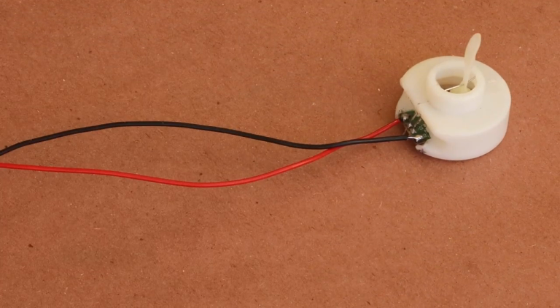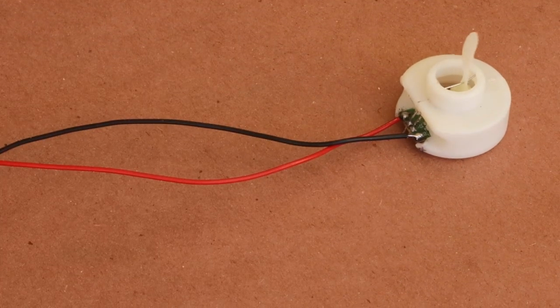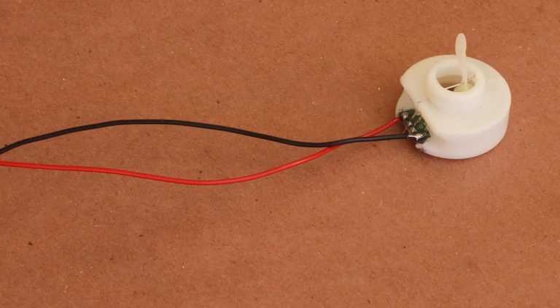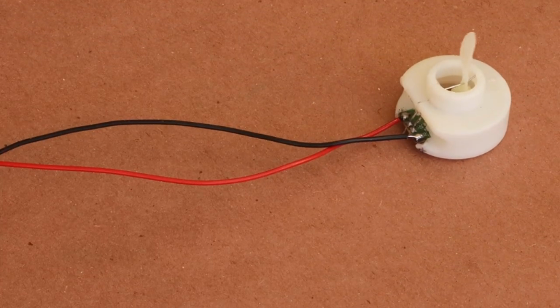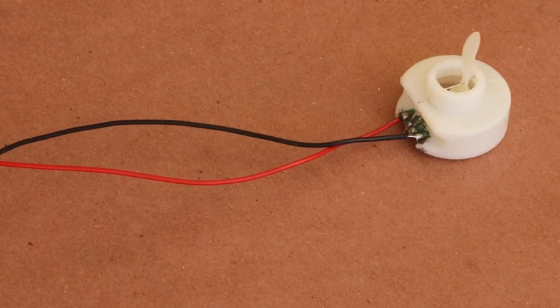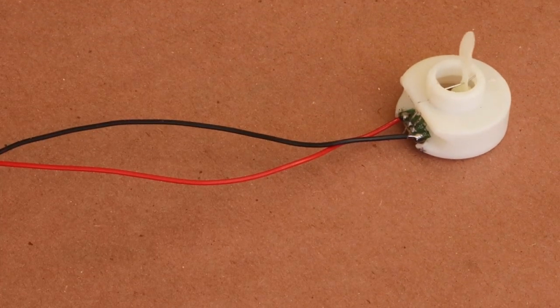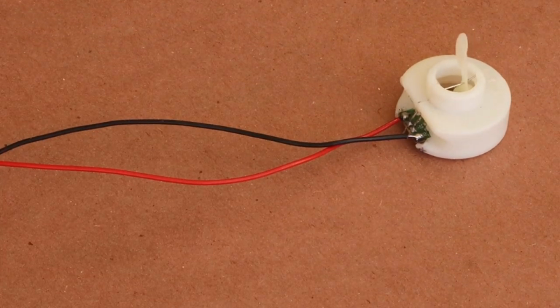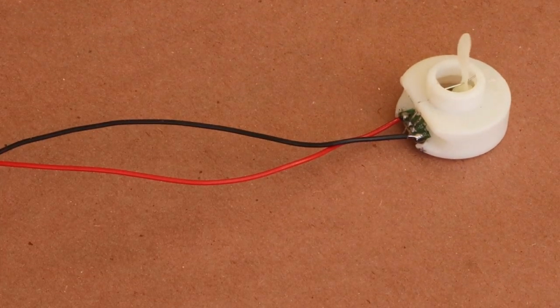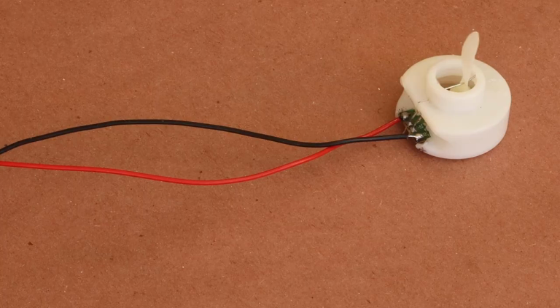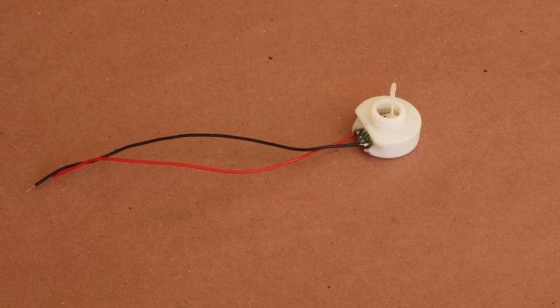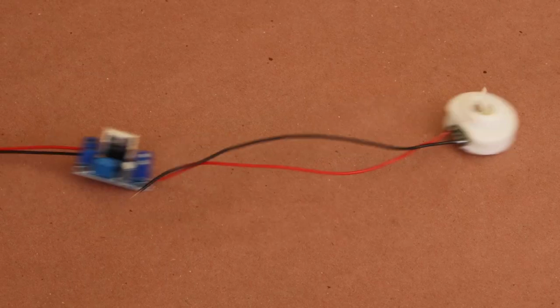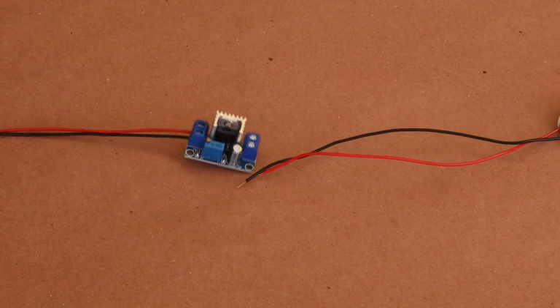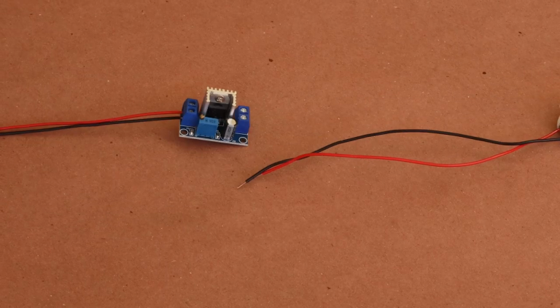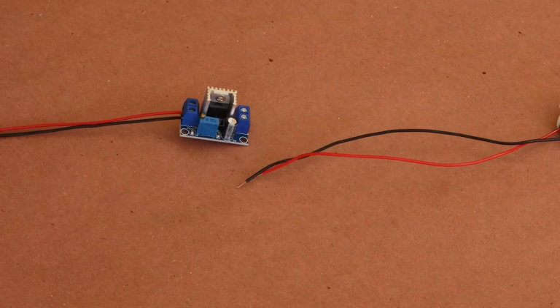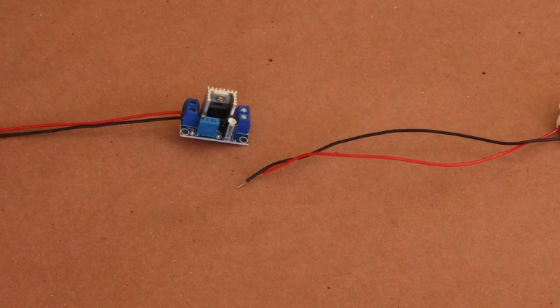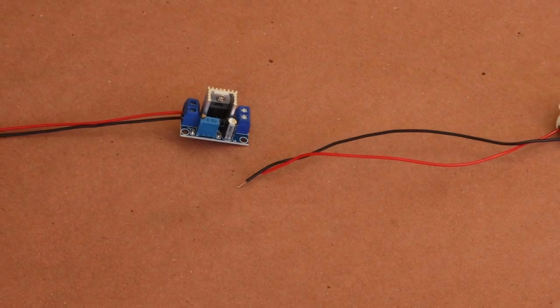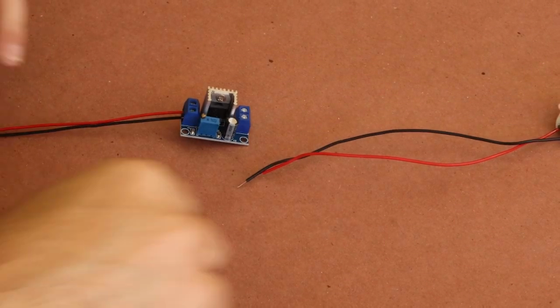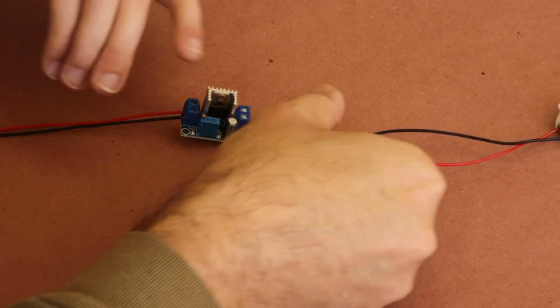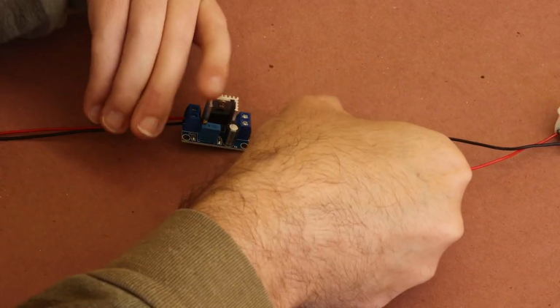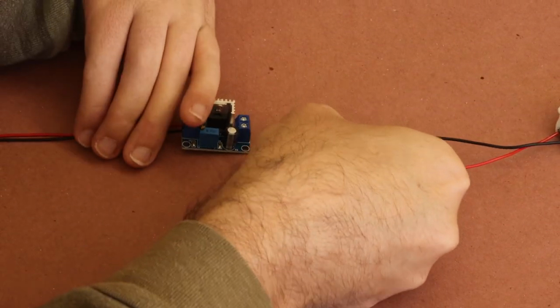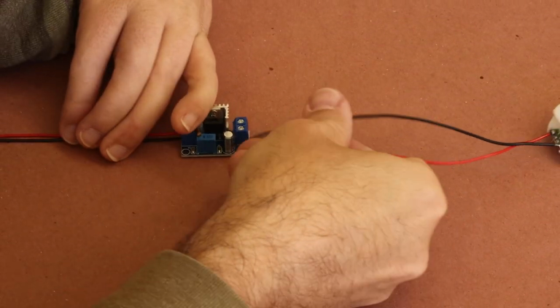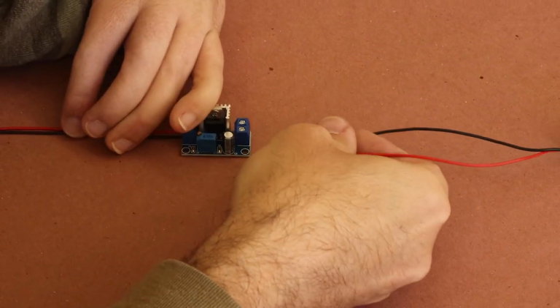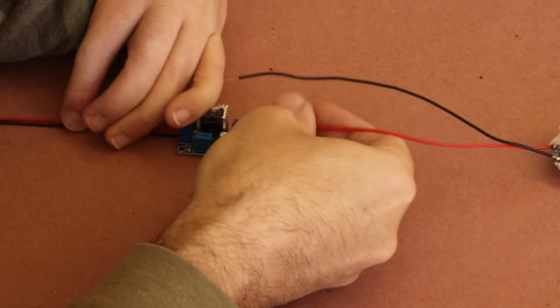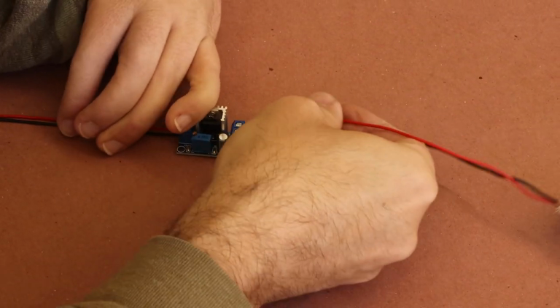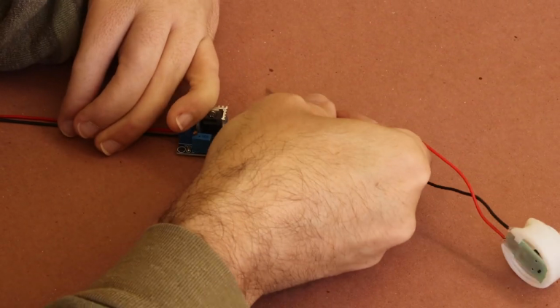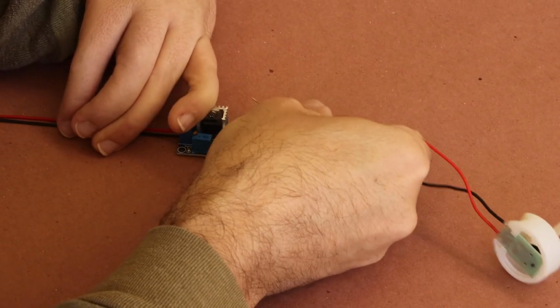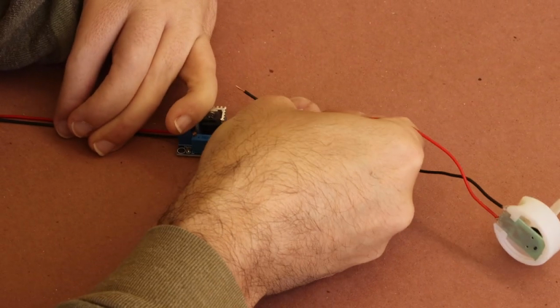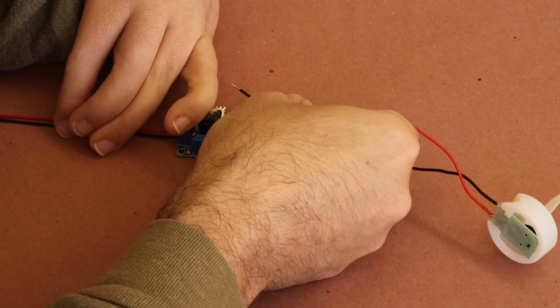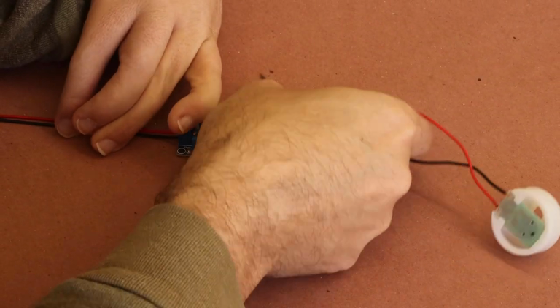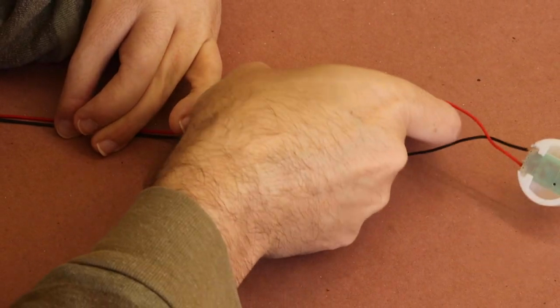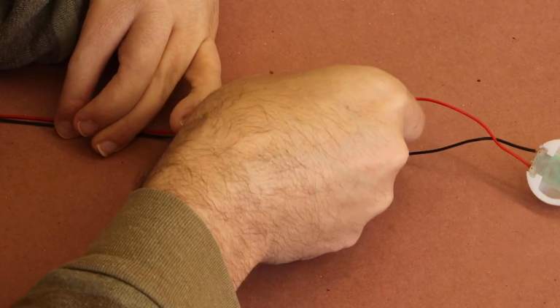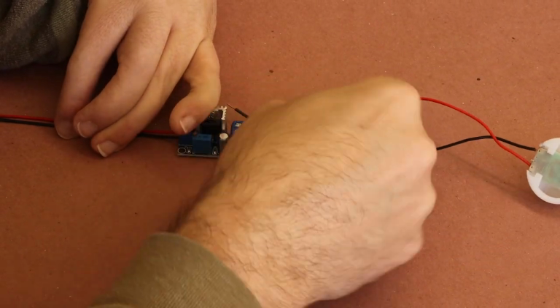Off camera, I soldered on new wire leads and it was time to connect the LED to the 12-volt step-down circuit.